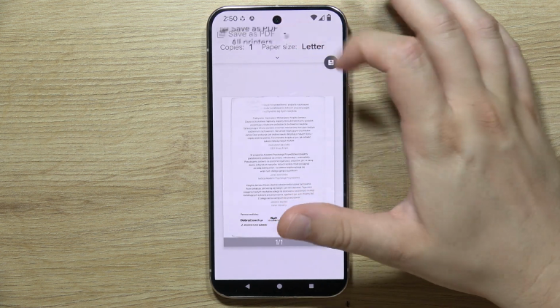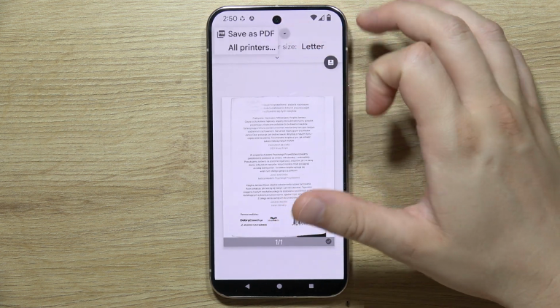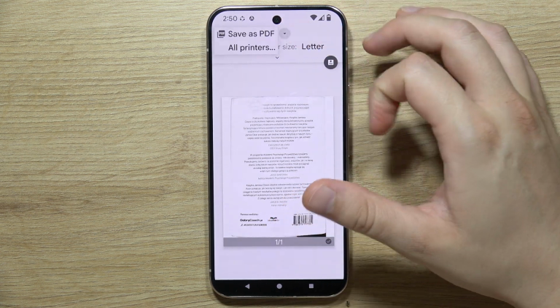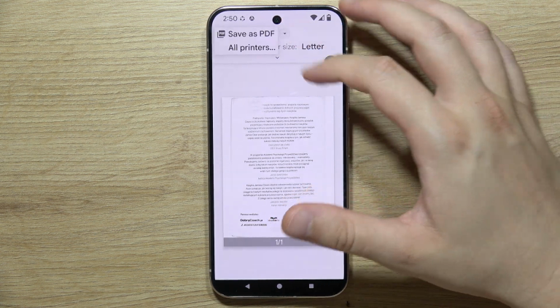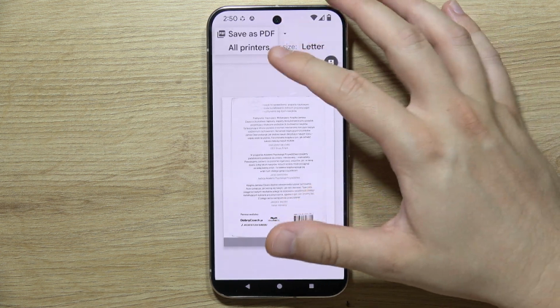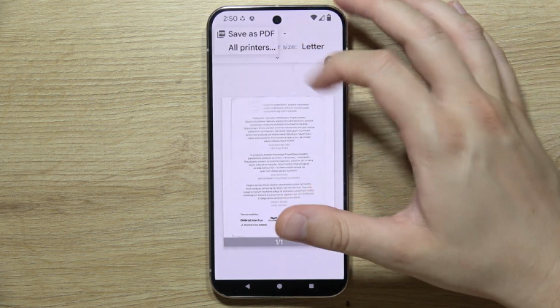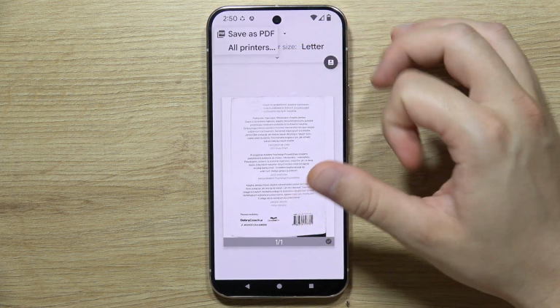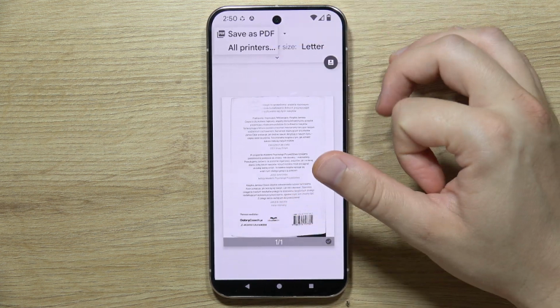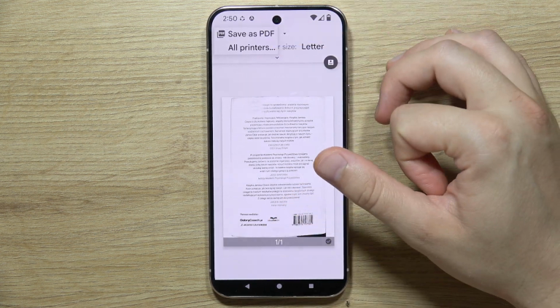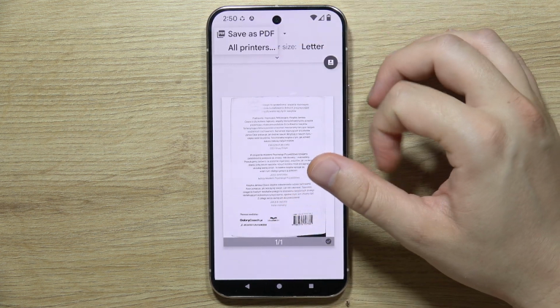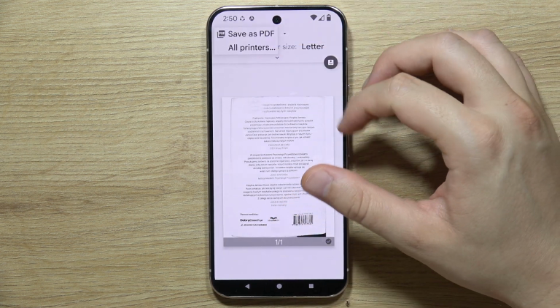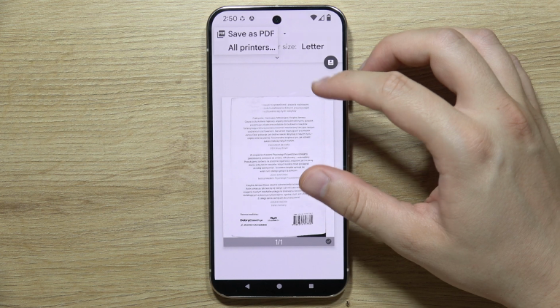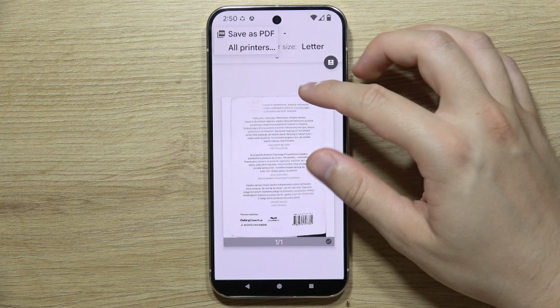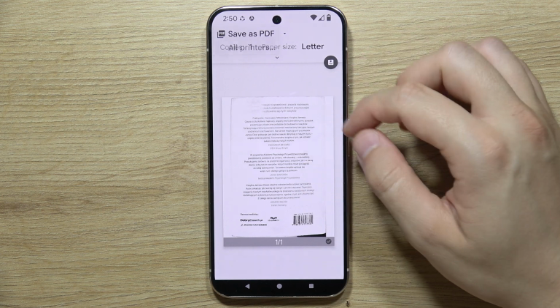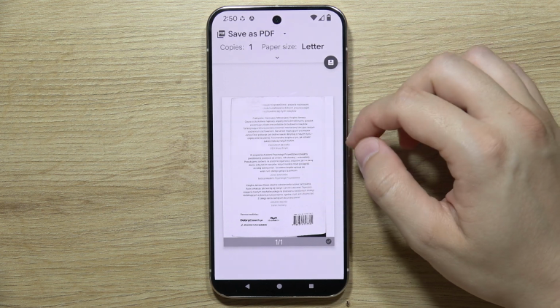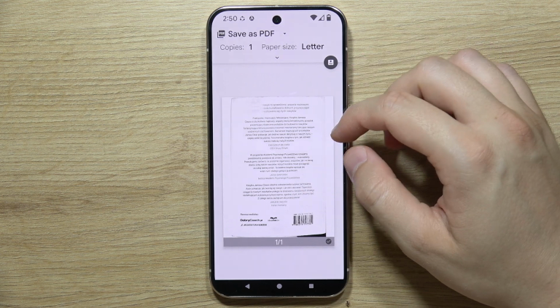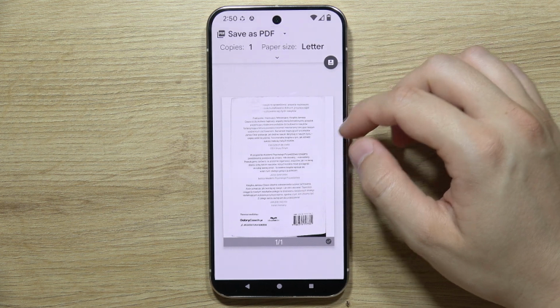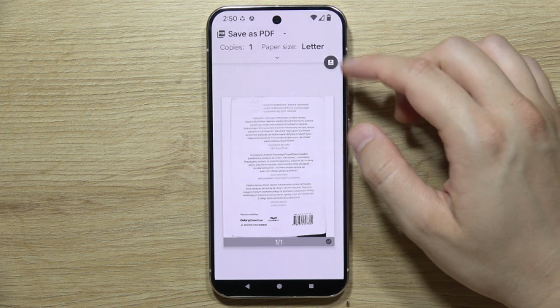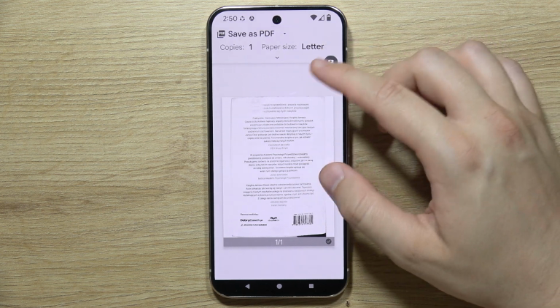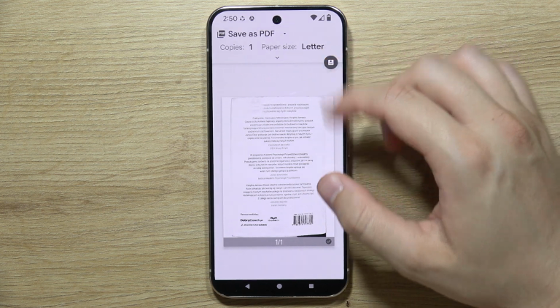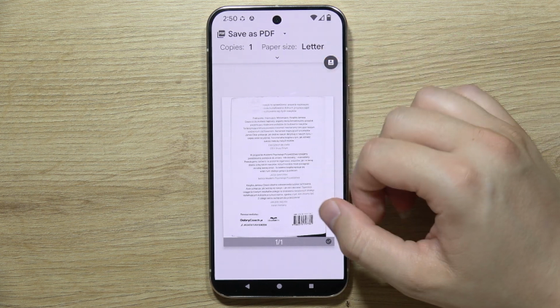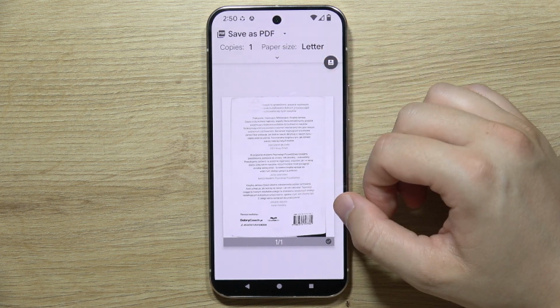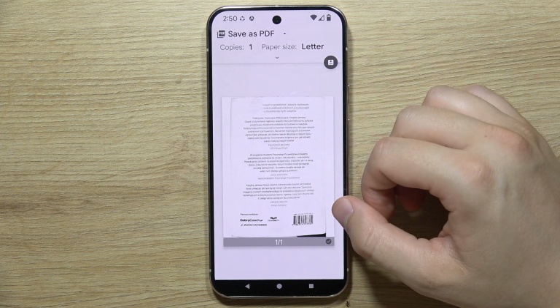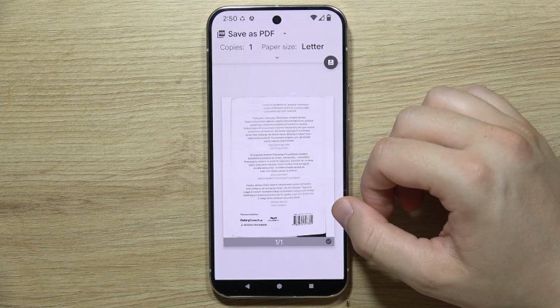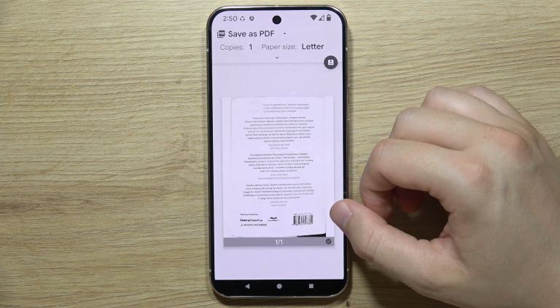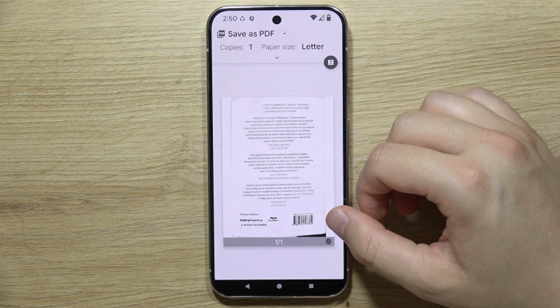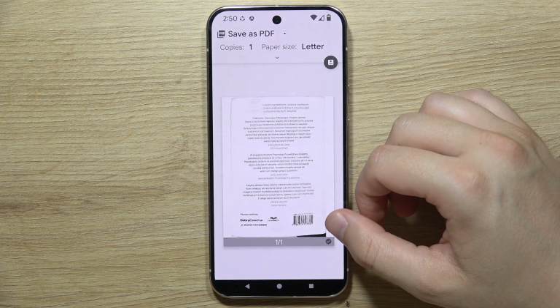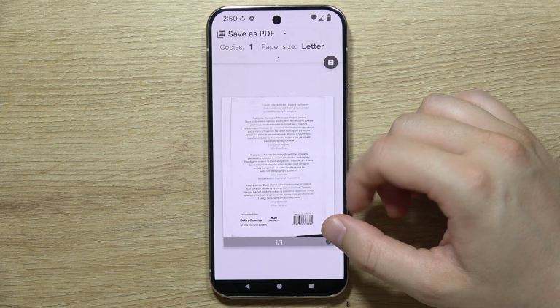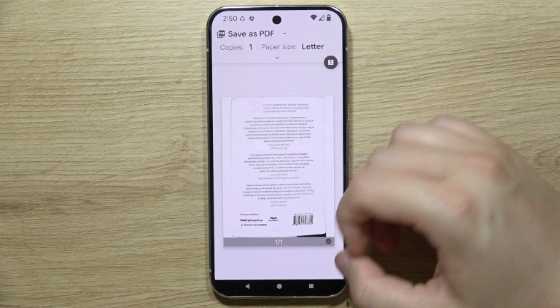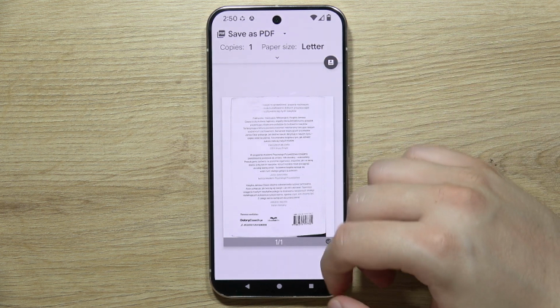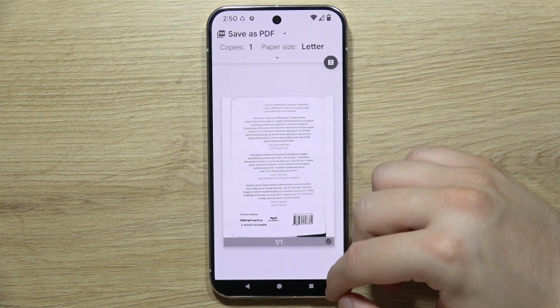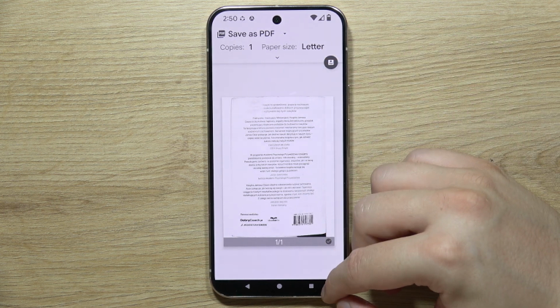Now select the printer you are currently connected with, then you will be able to click the print icon. Thanks for watching.